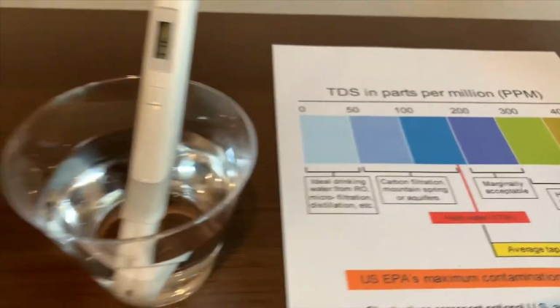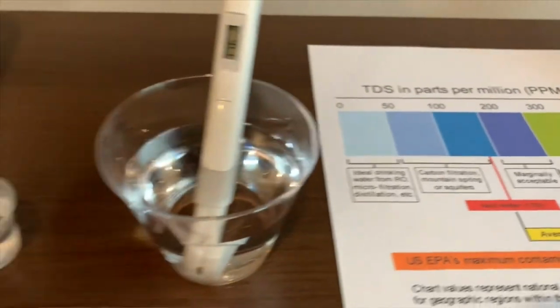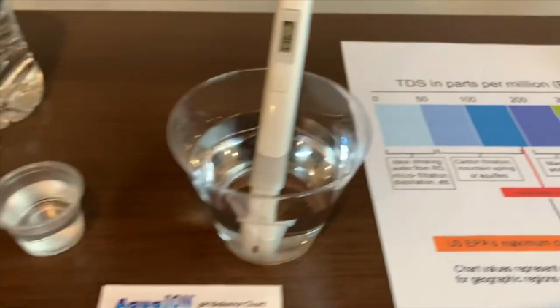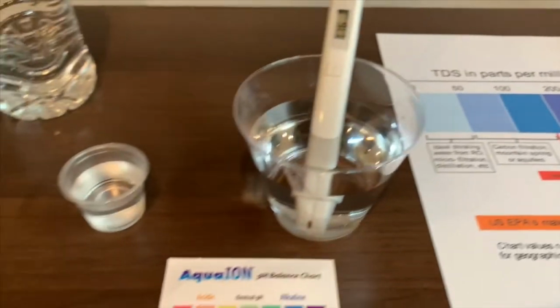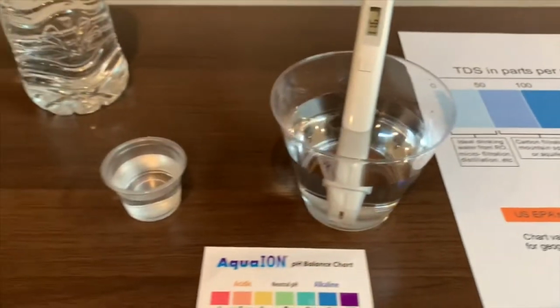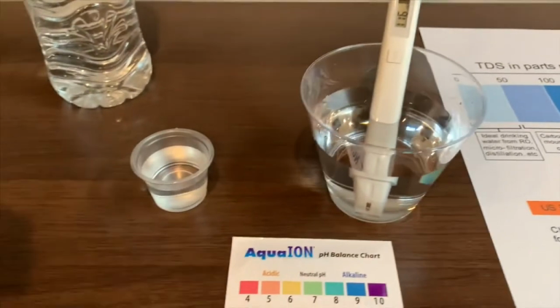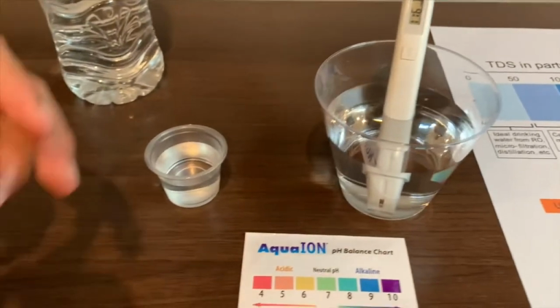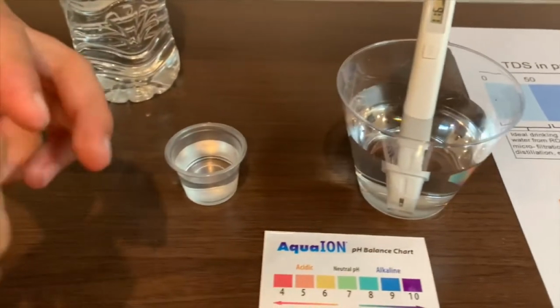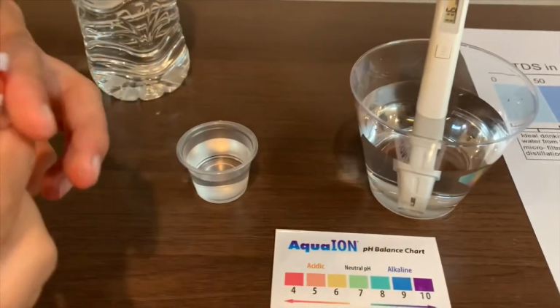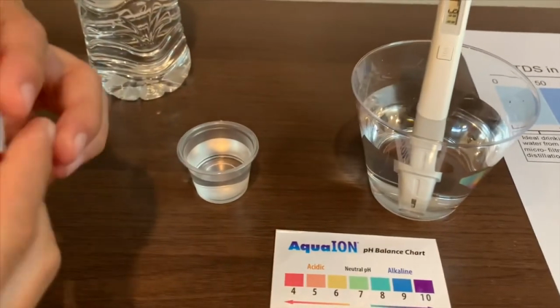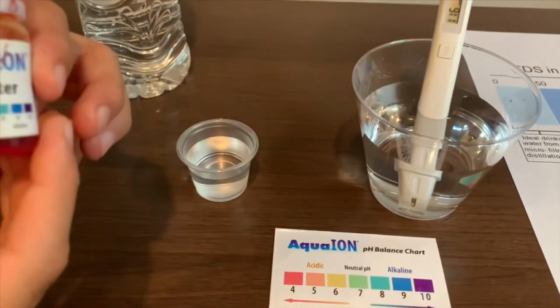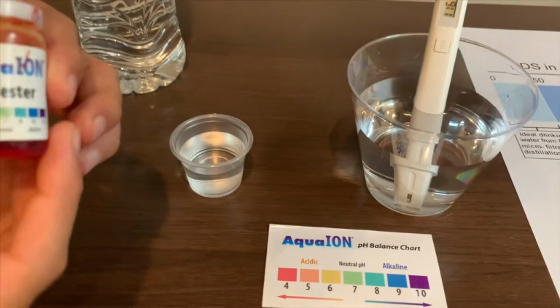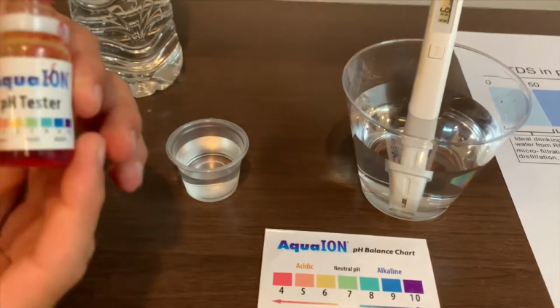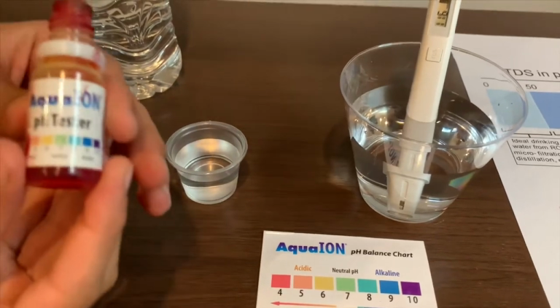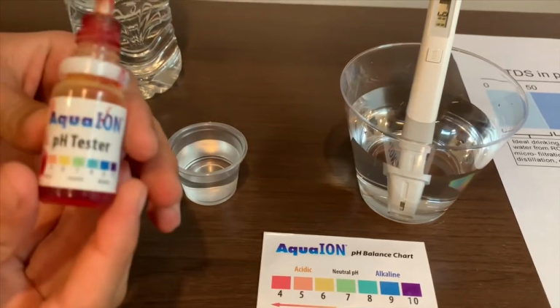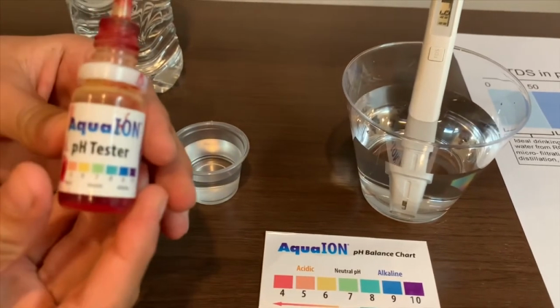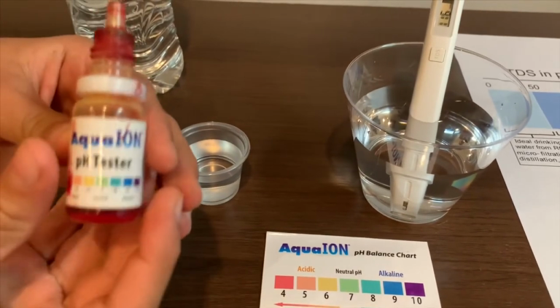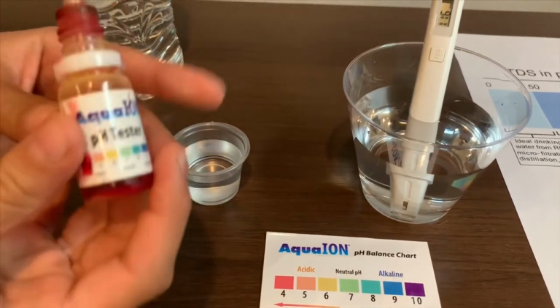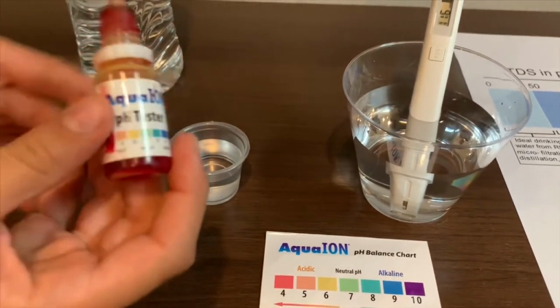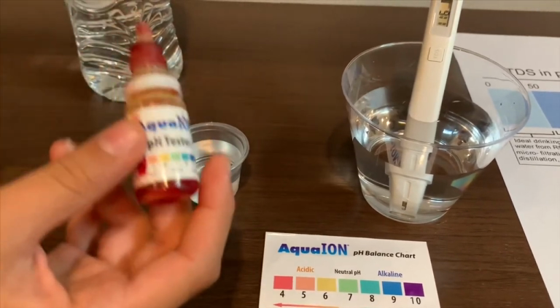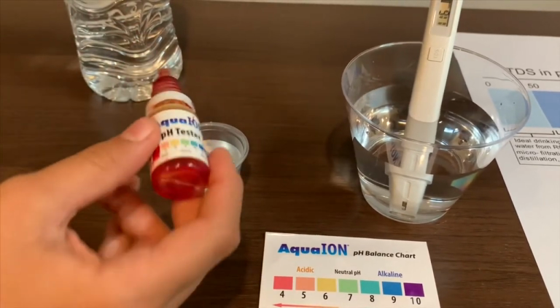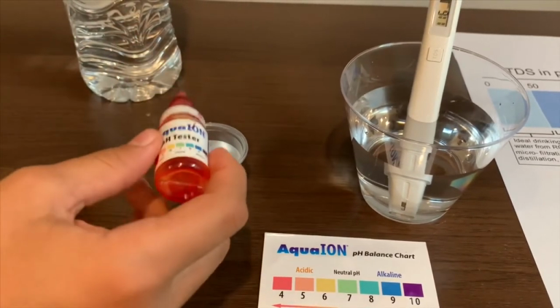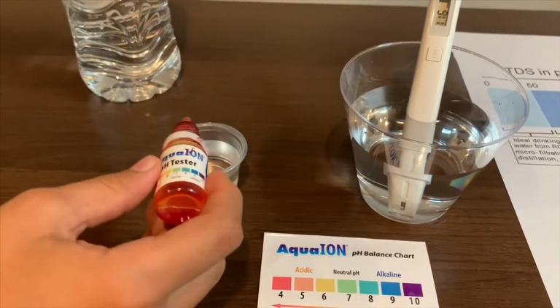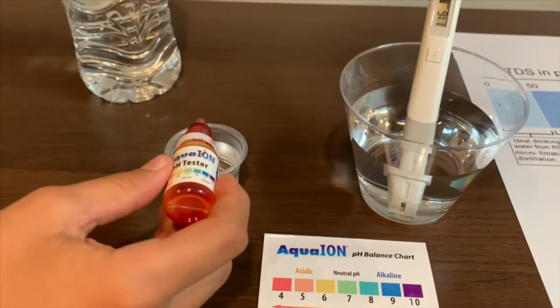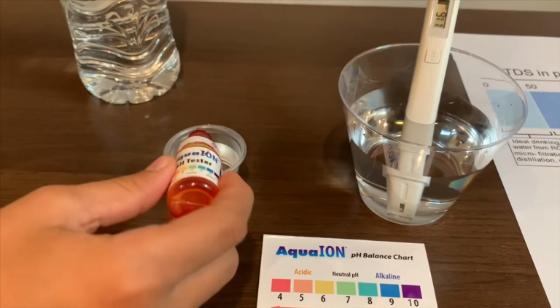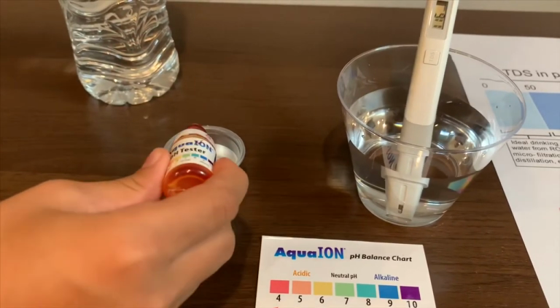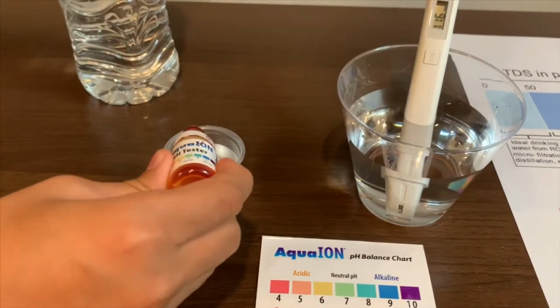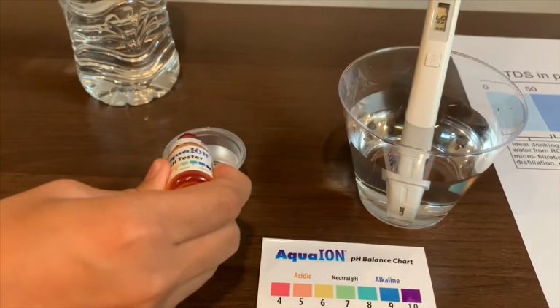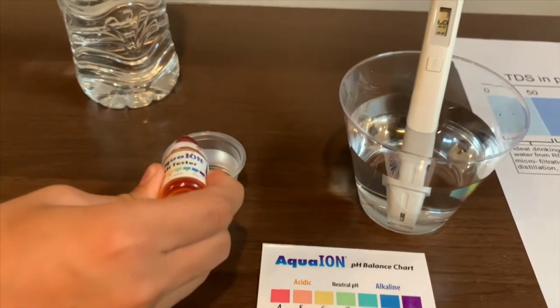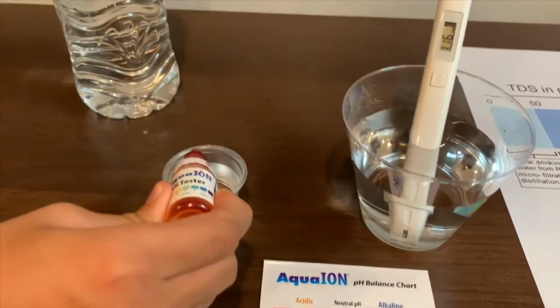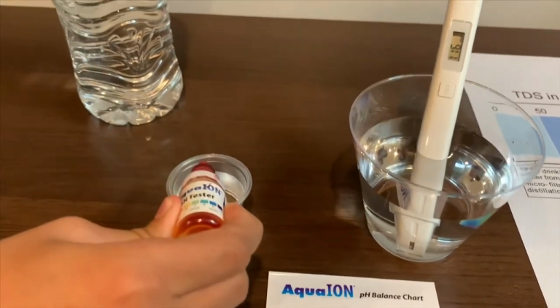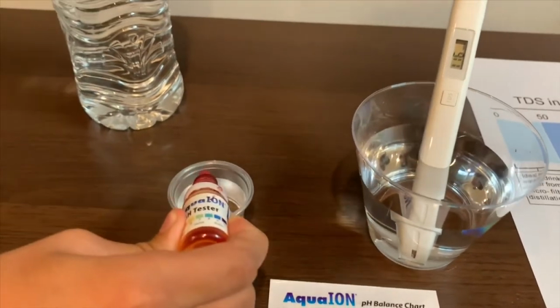Now let's test the pH level. Two drops only.